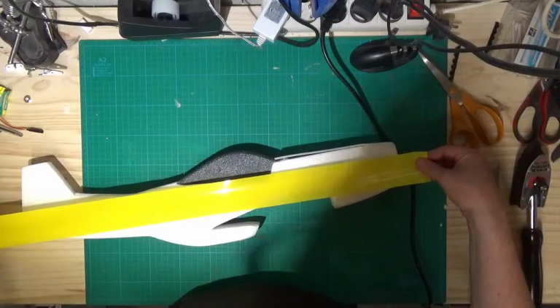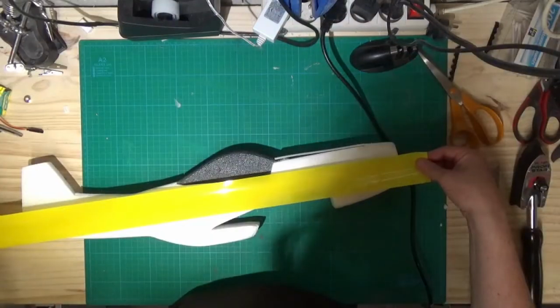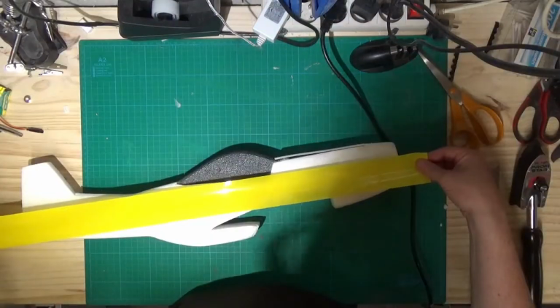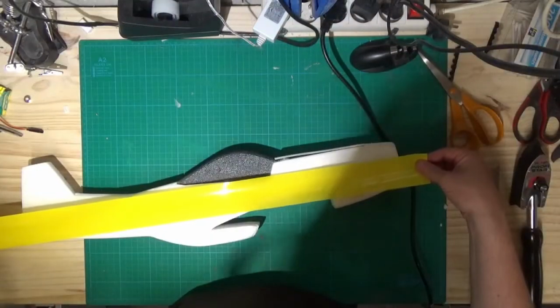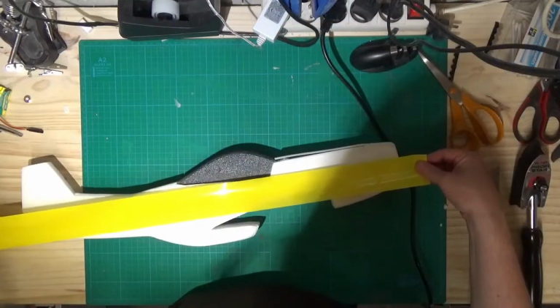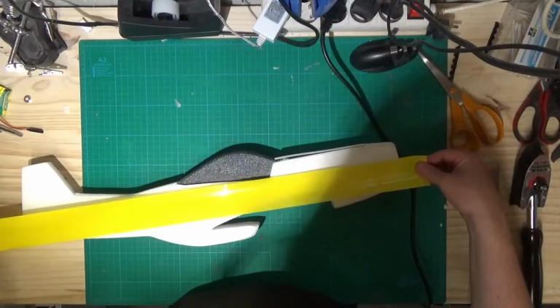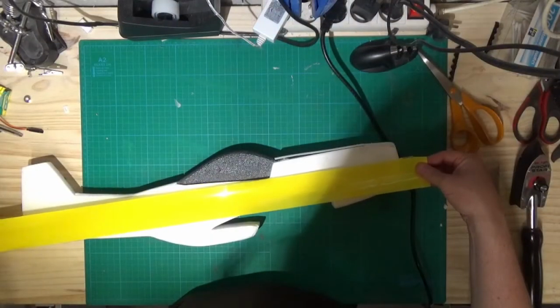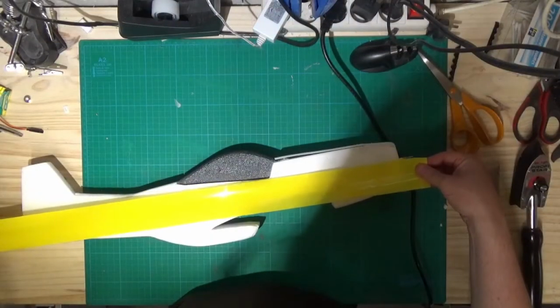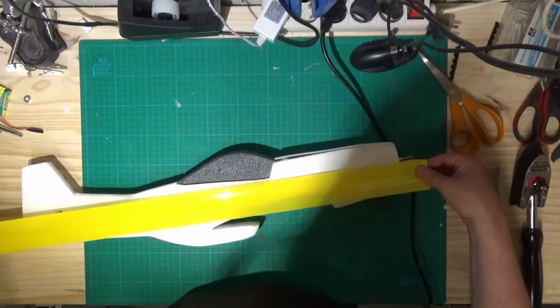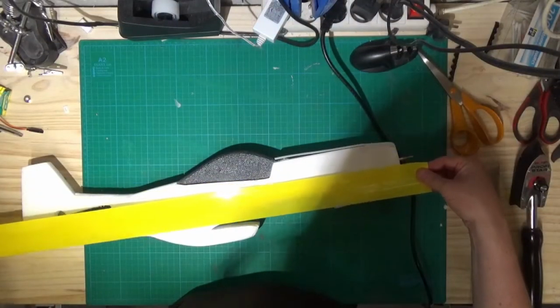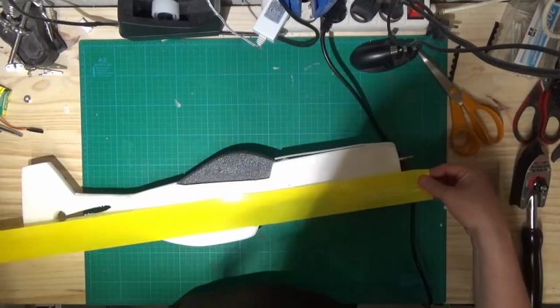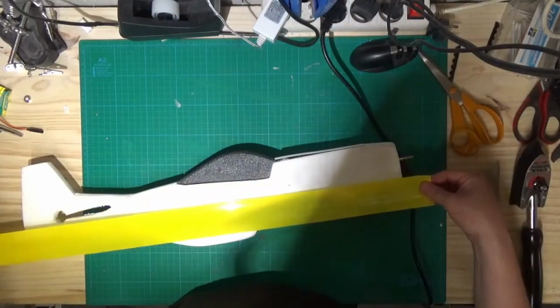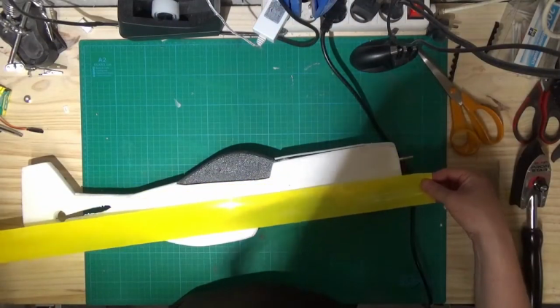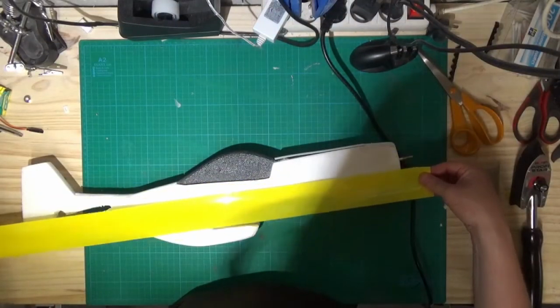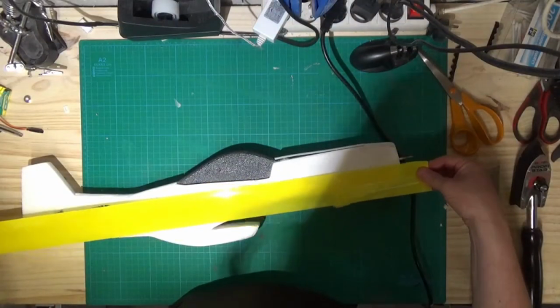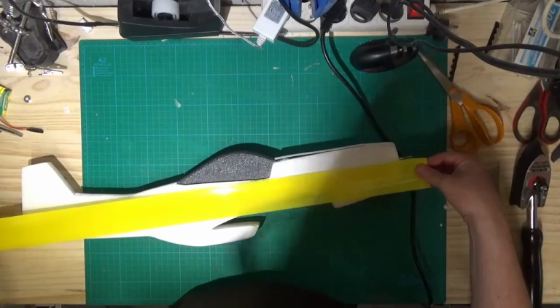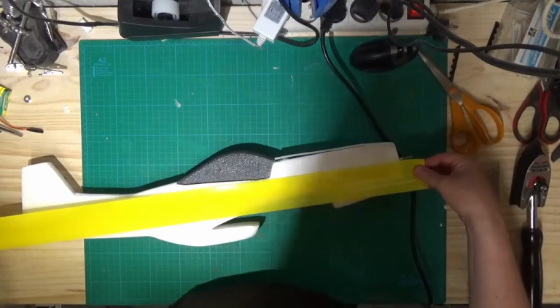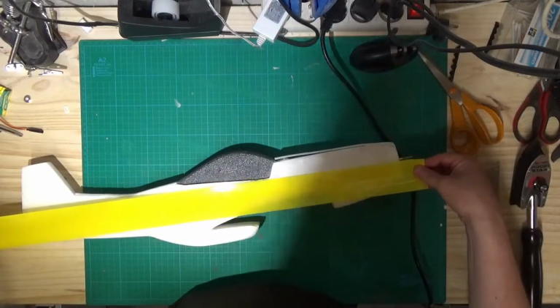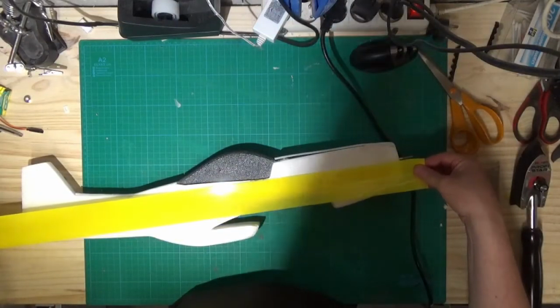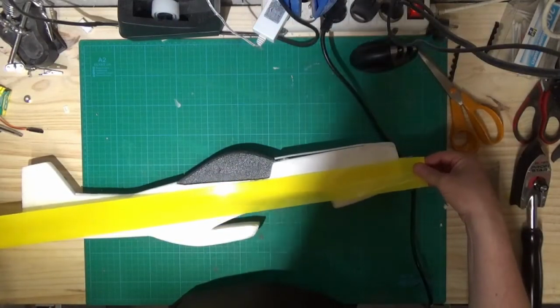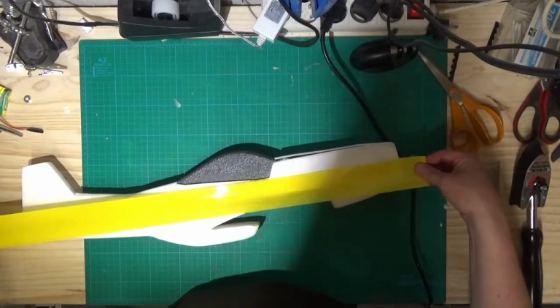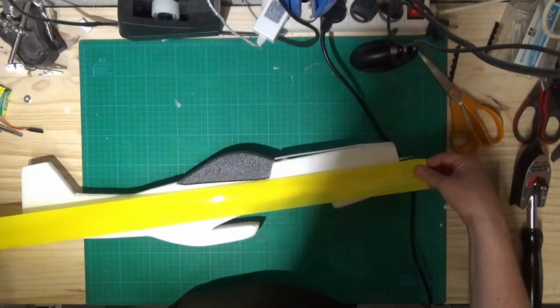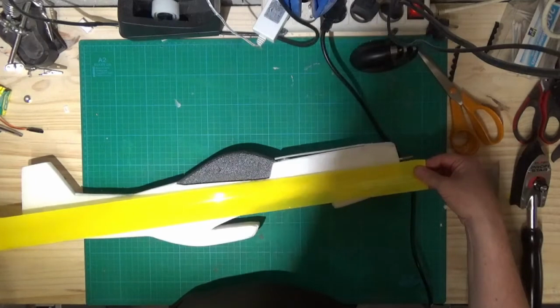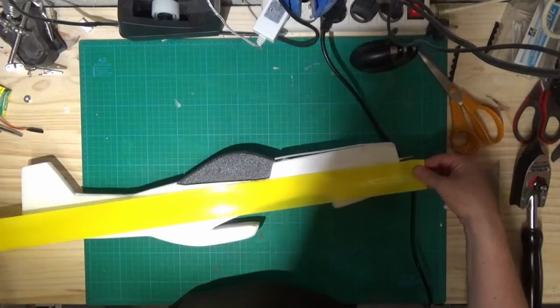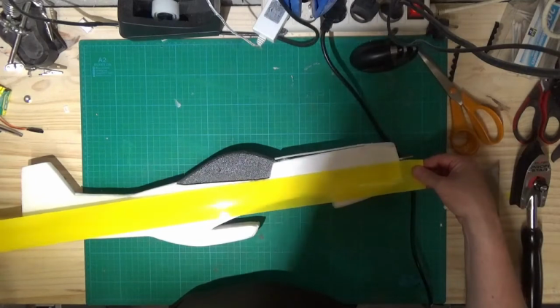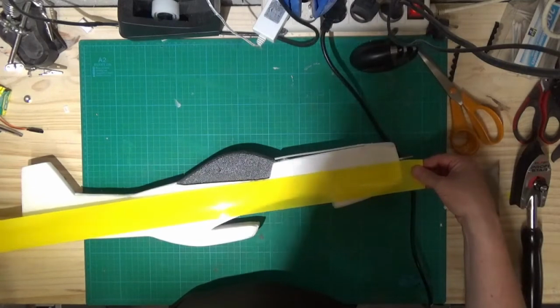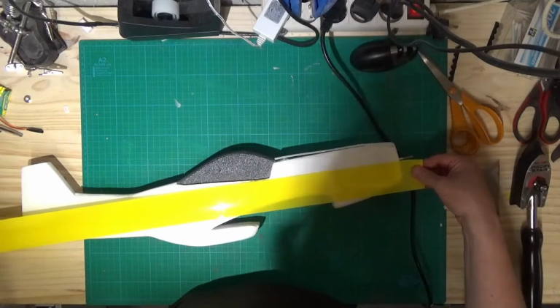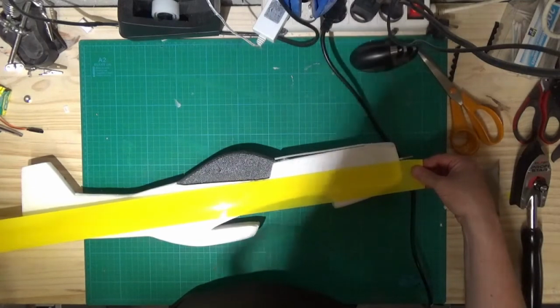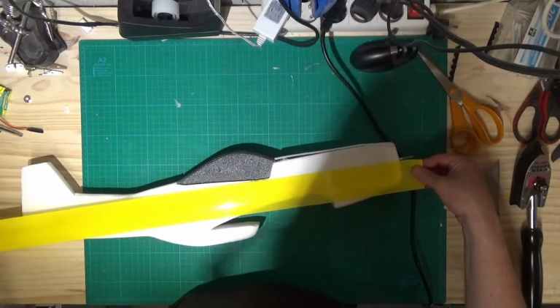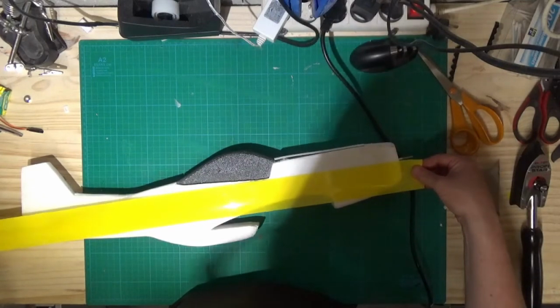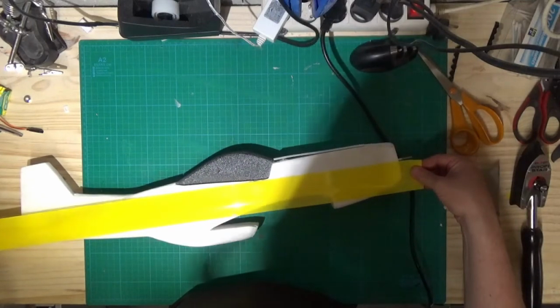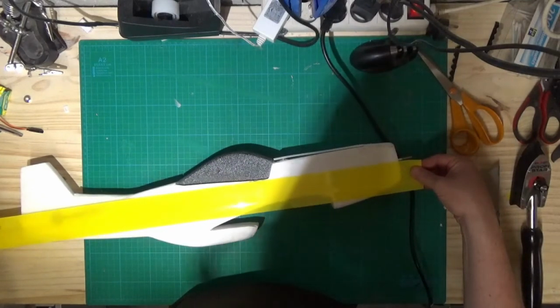La même méthode sera utilisée pour le fuselage.